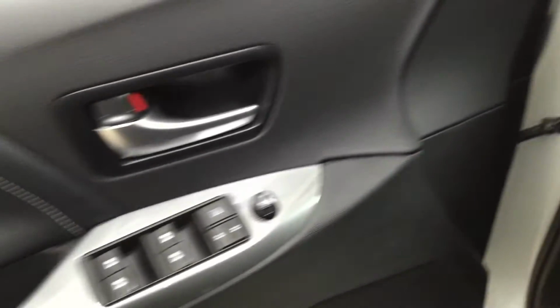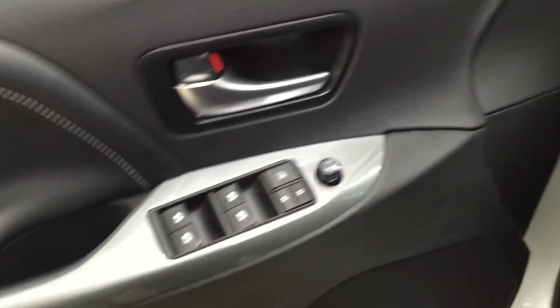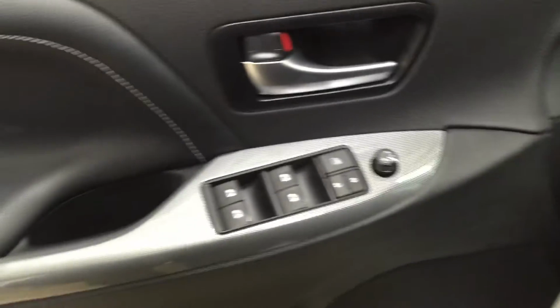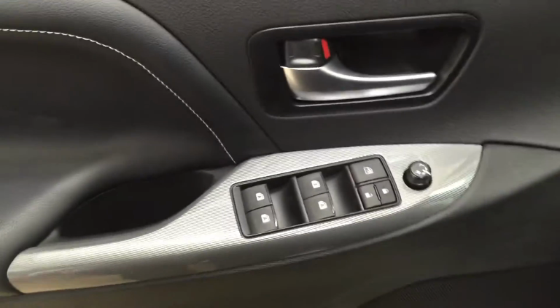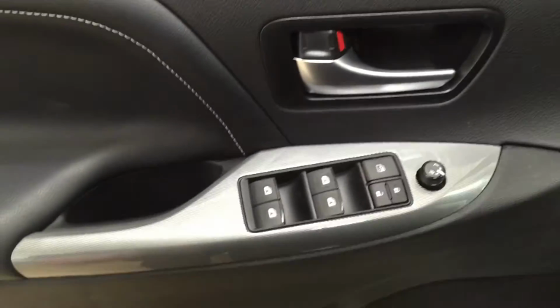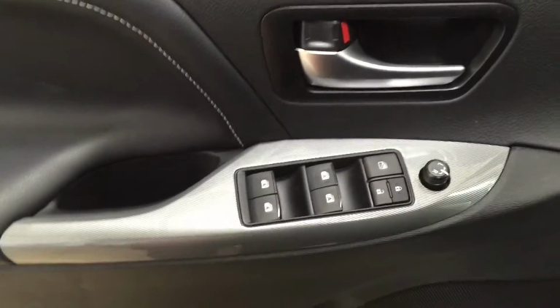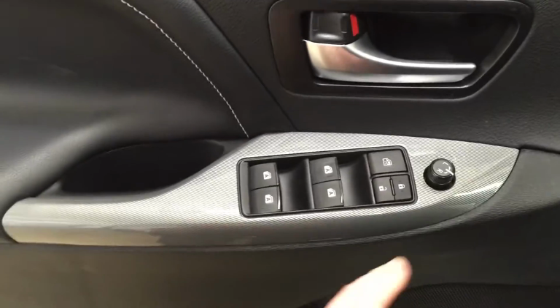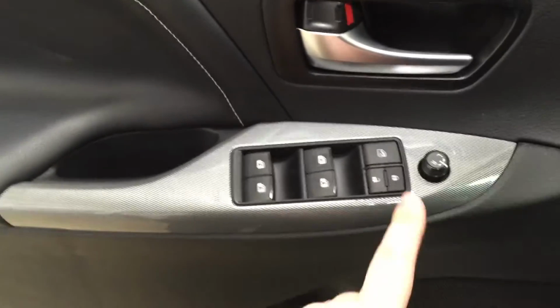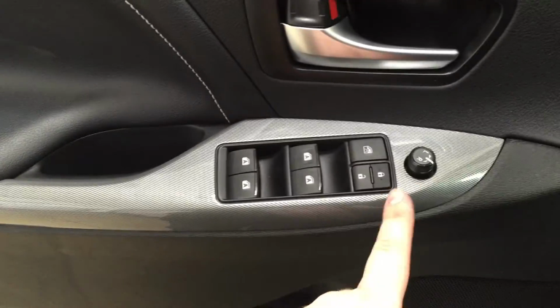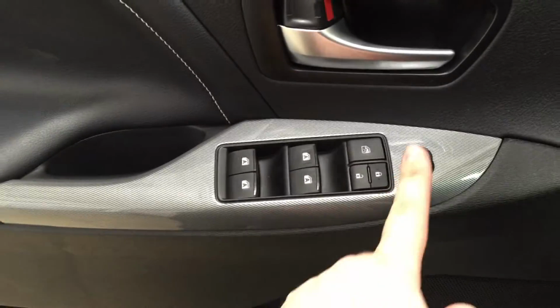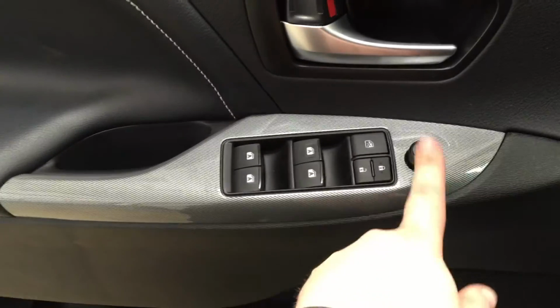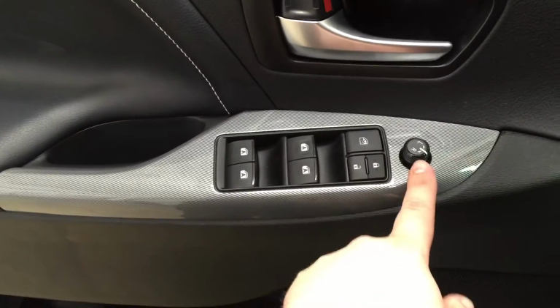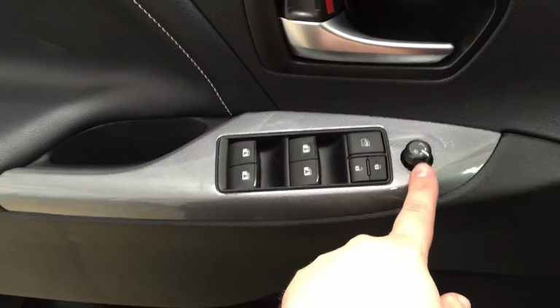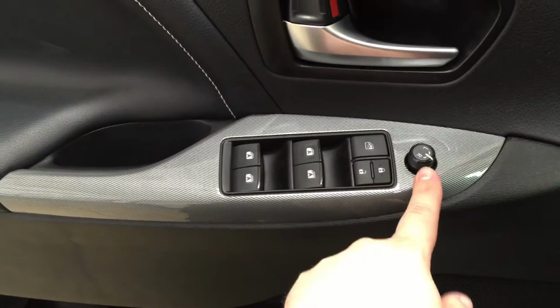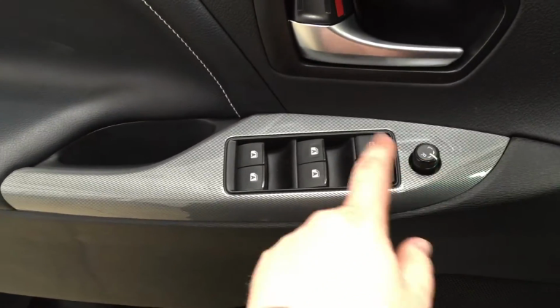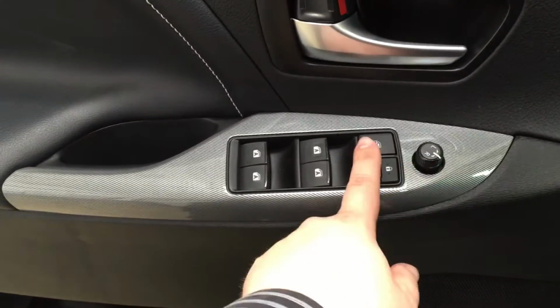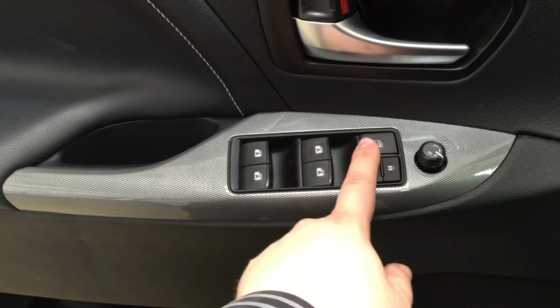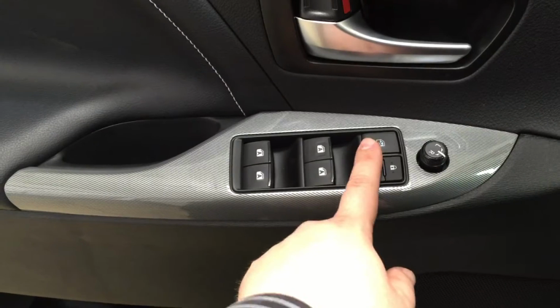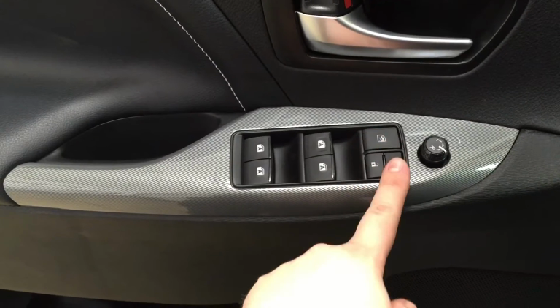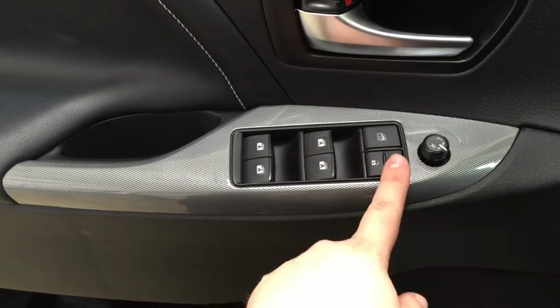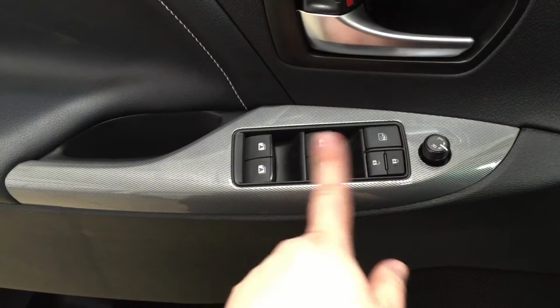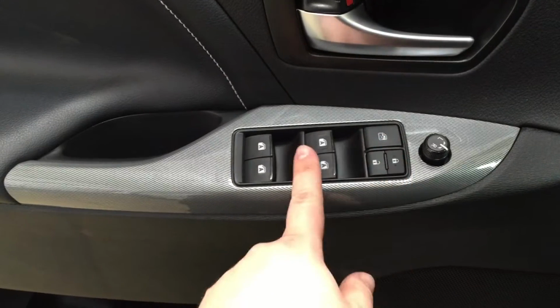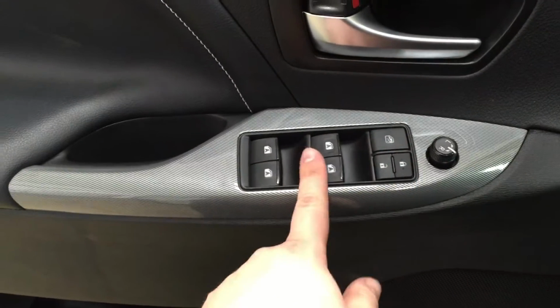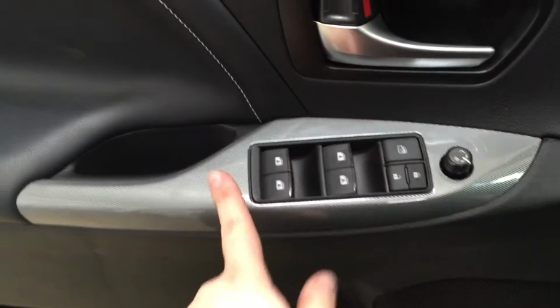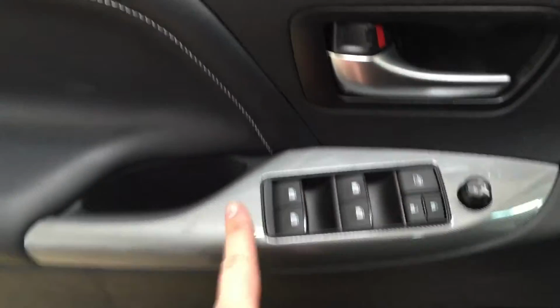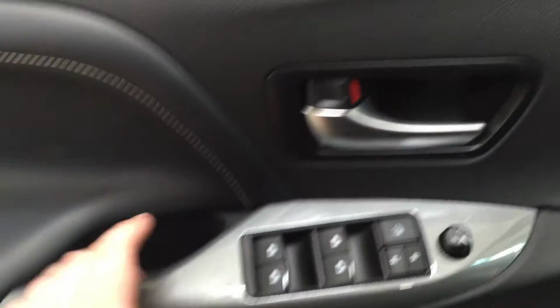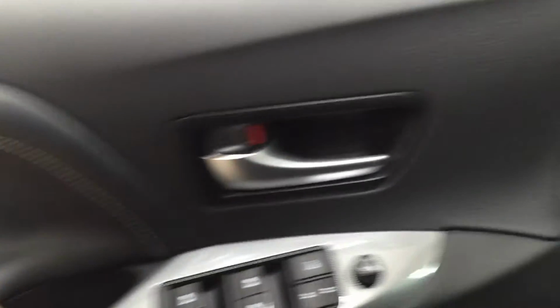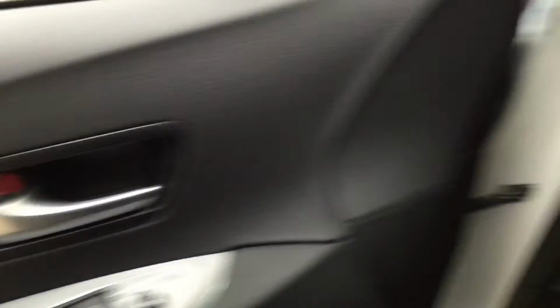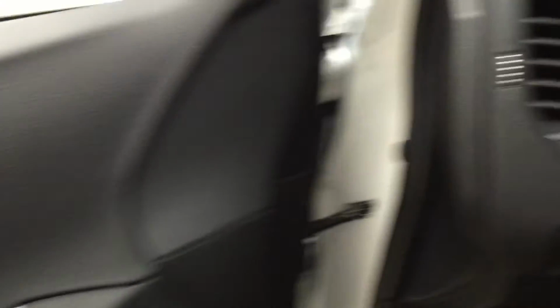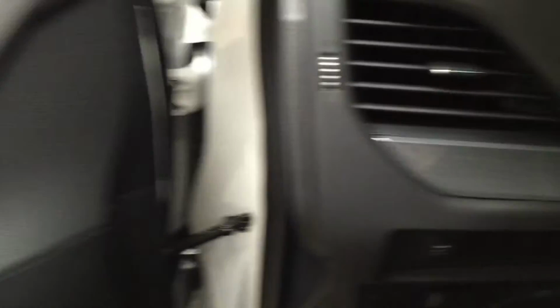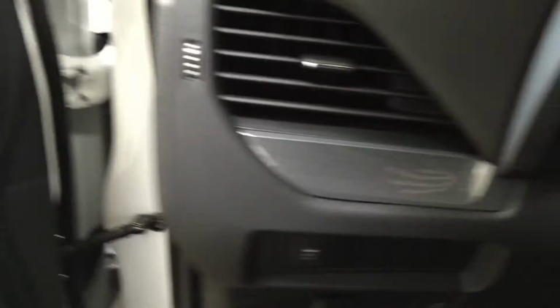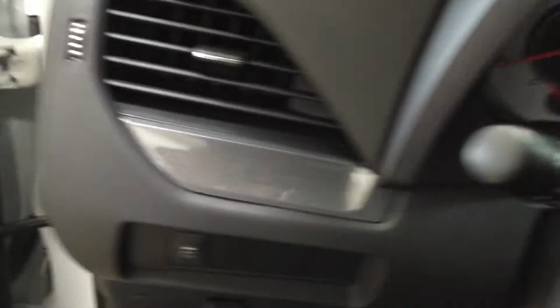Located on the inside of your driver's side door you have your mirror controls, window locks, power locks, and window controls for both your front and rear windows.